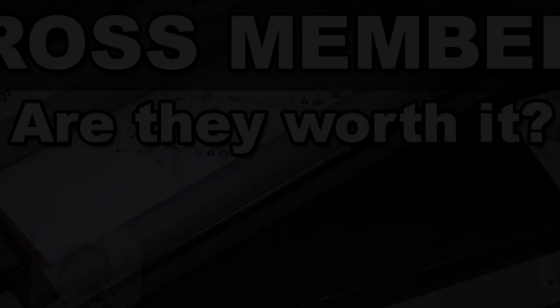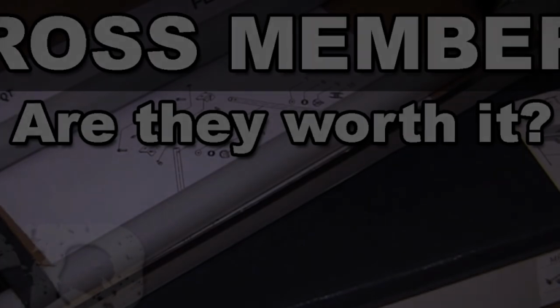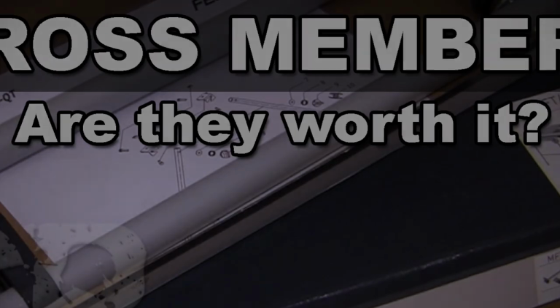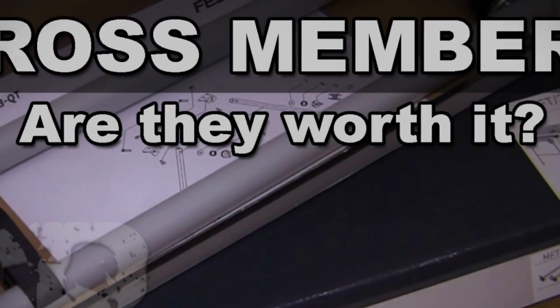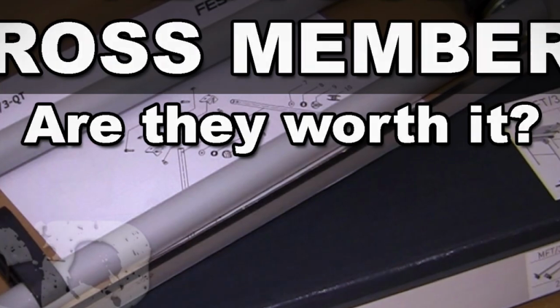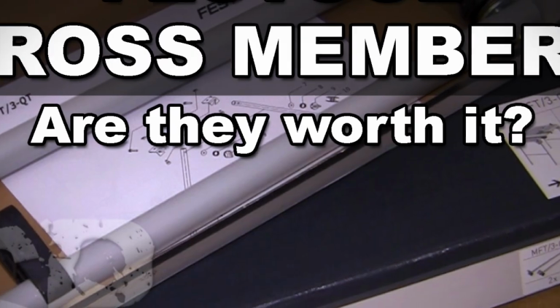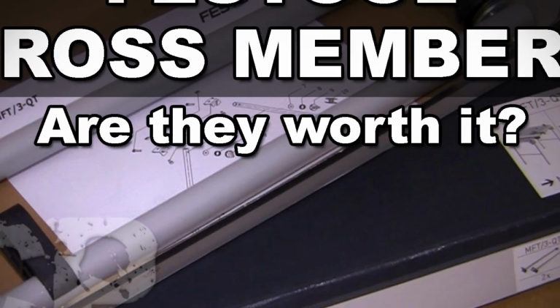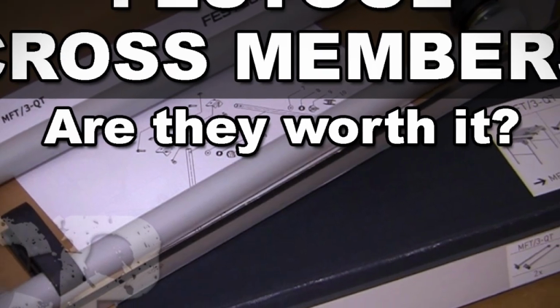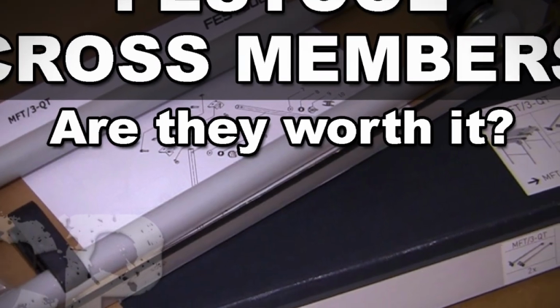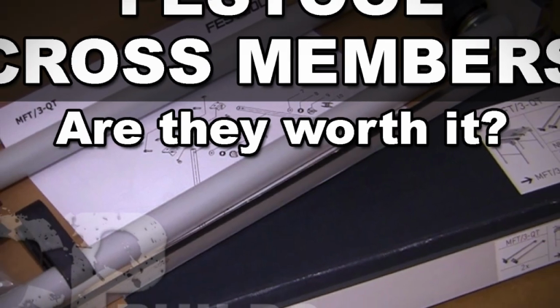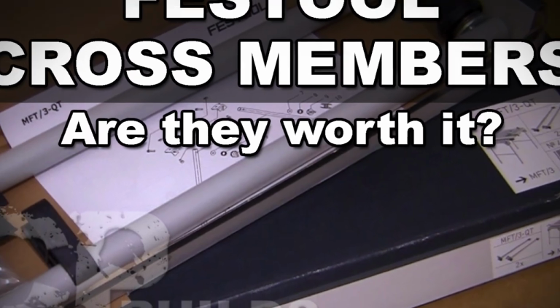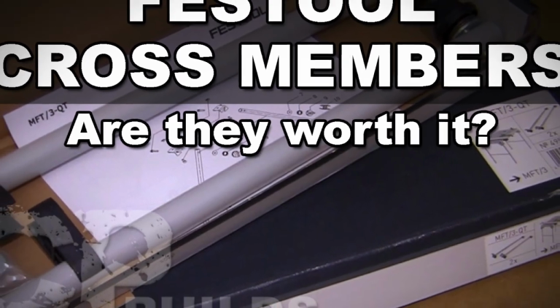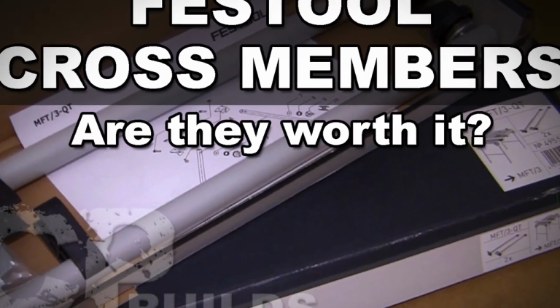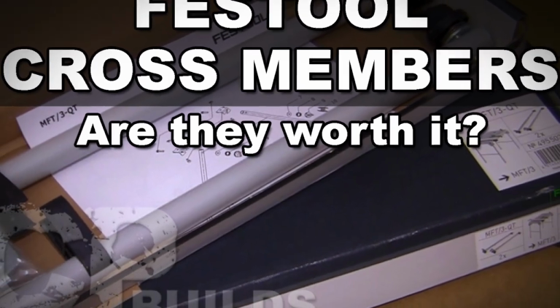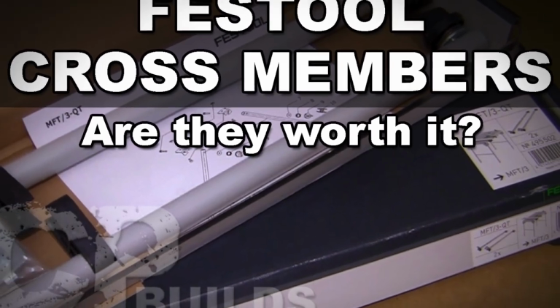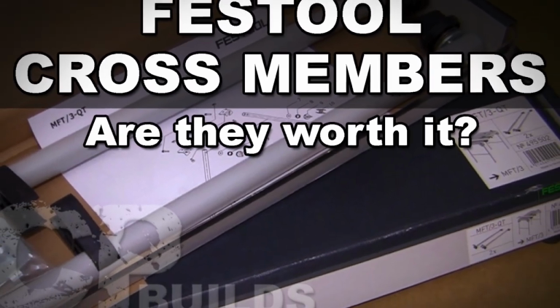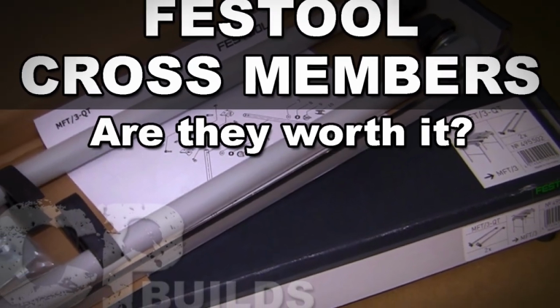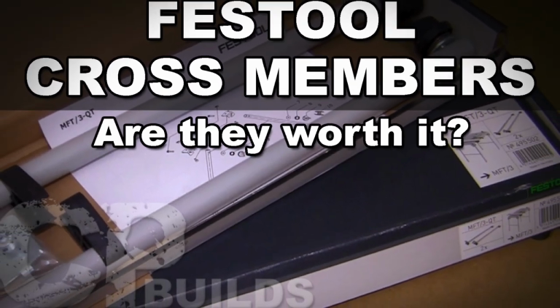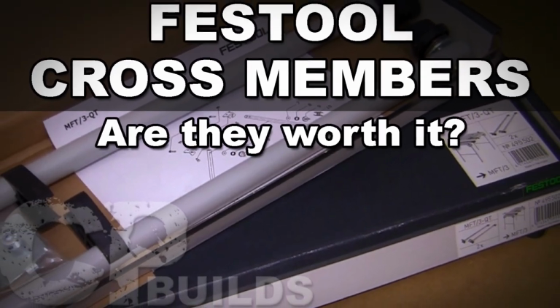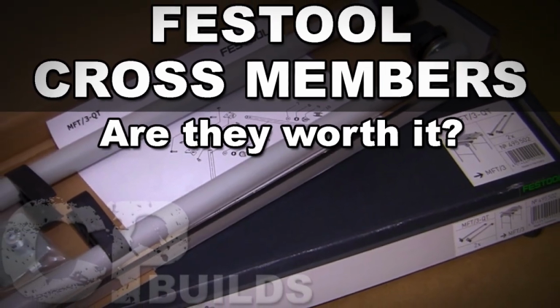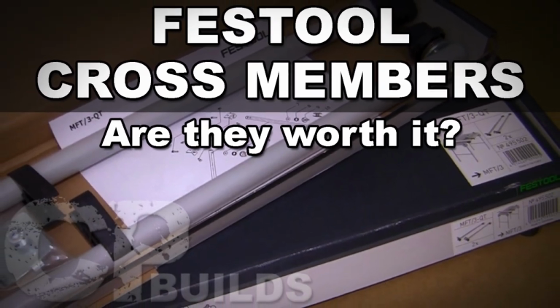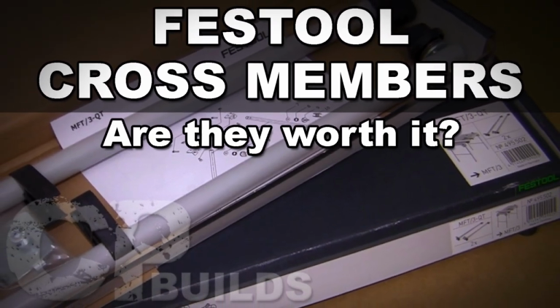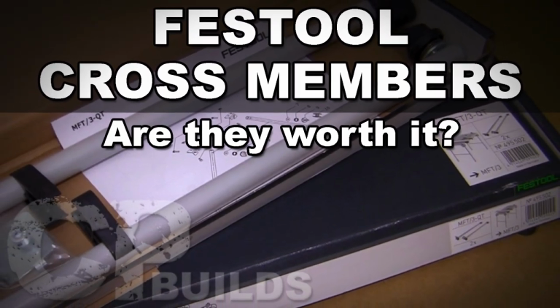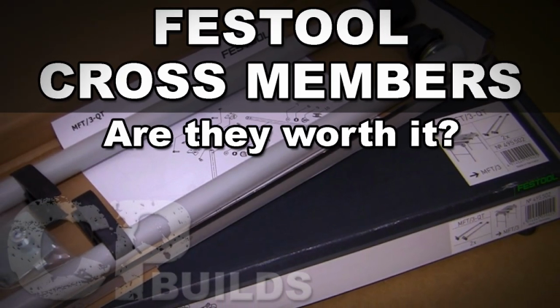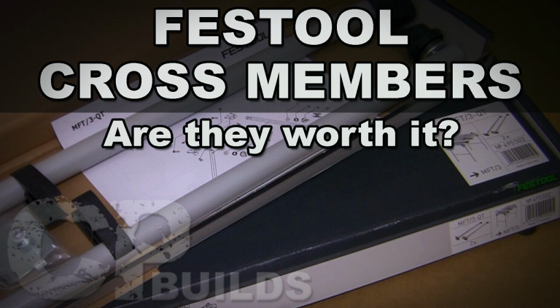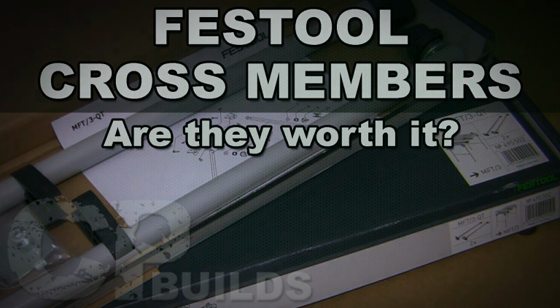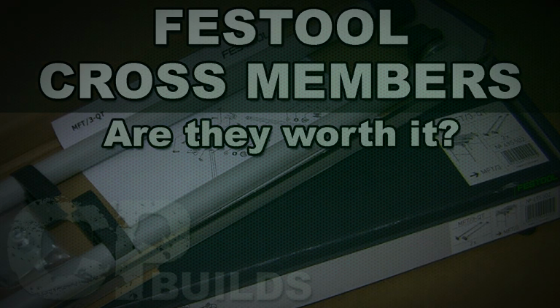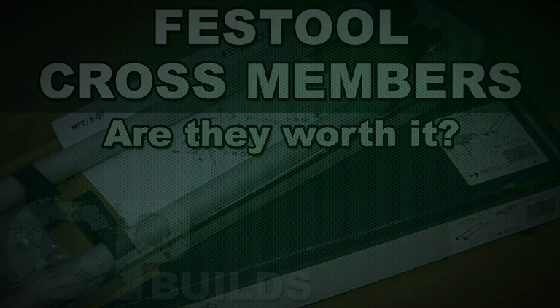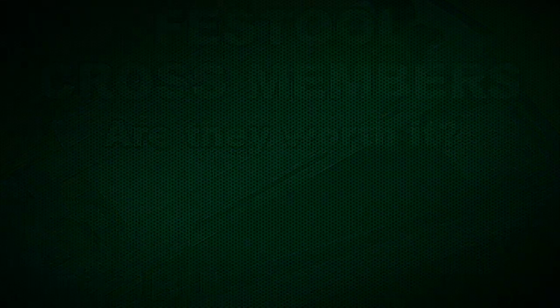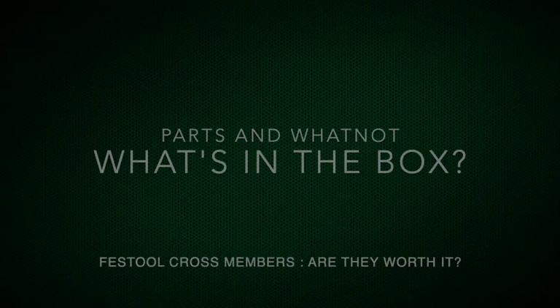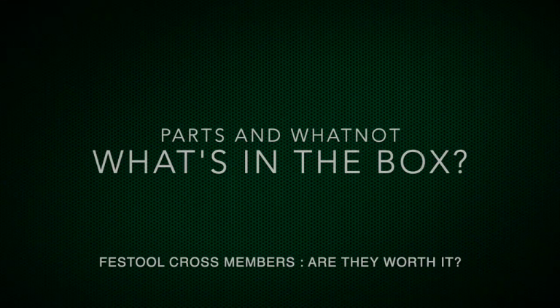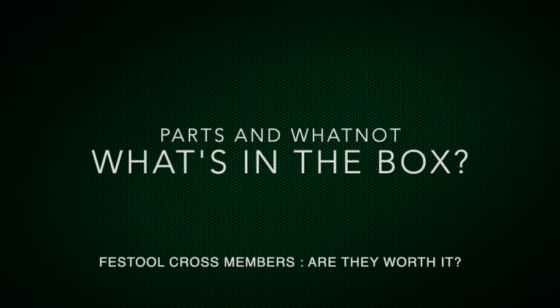For this riveting video, I'm going to show you how I installed these Festool crossmembers on my MFT3. Exciting stuff, I know.